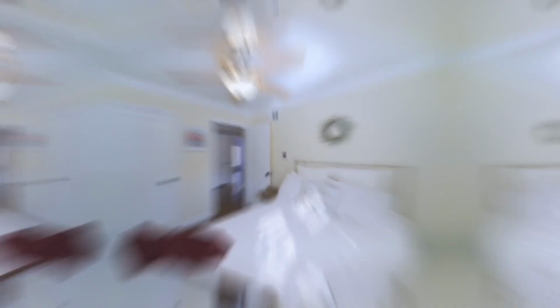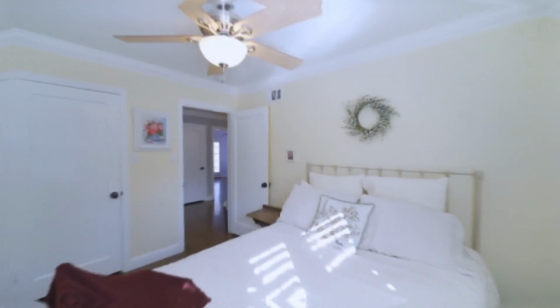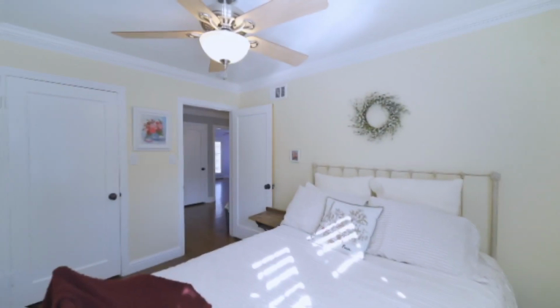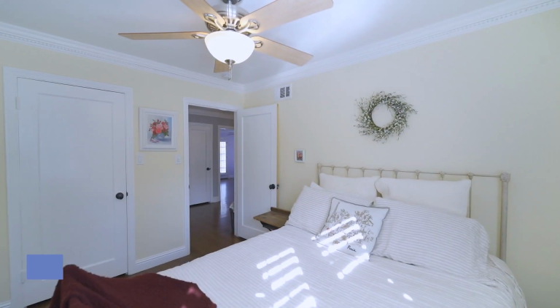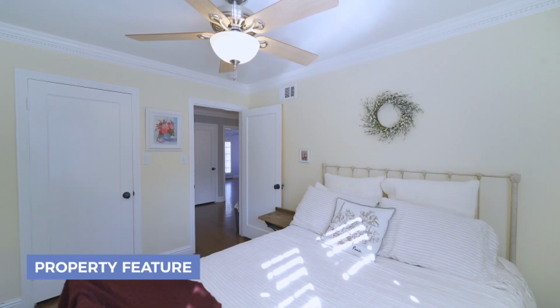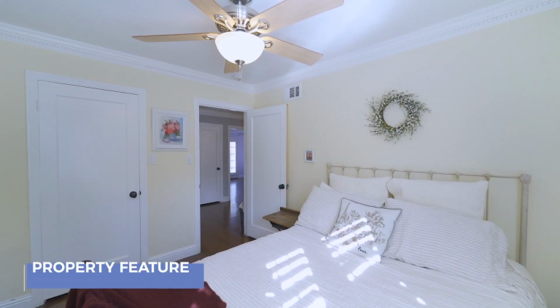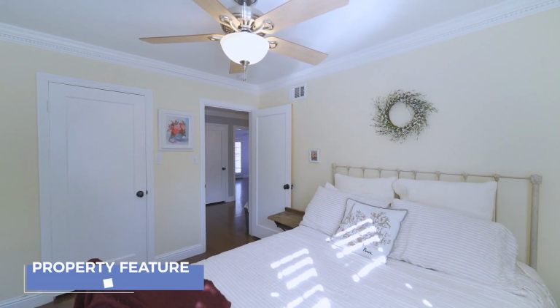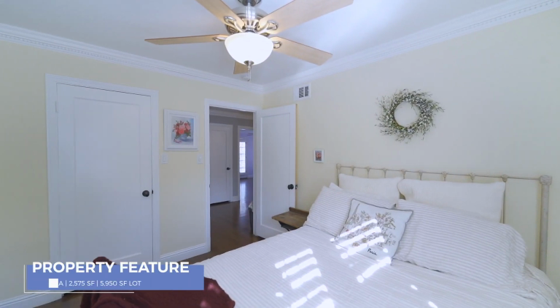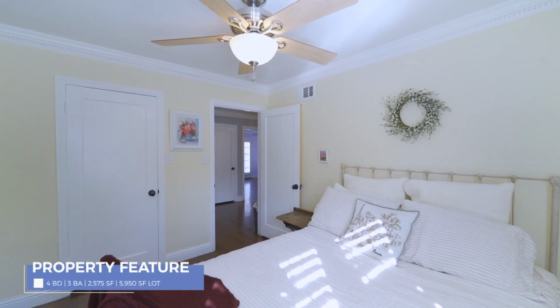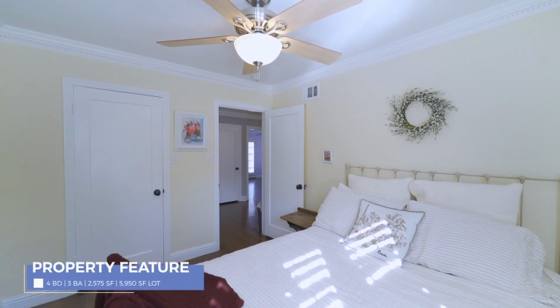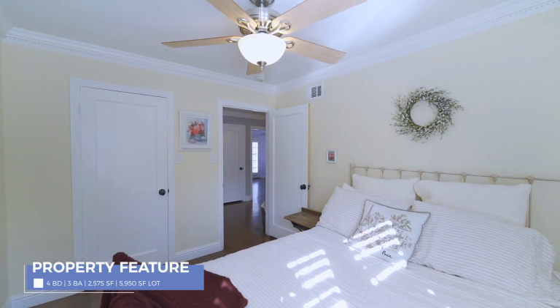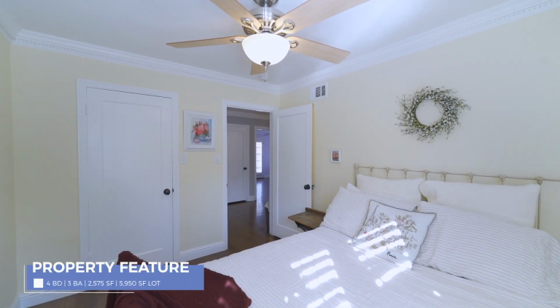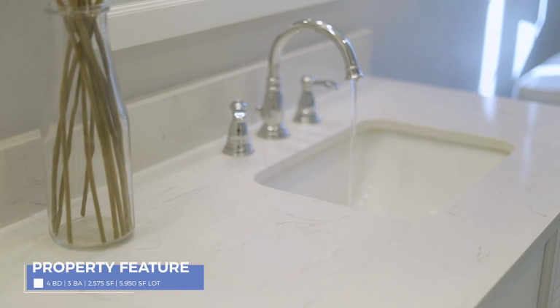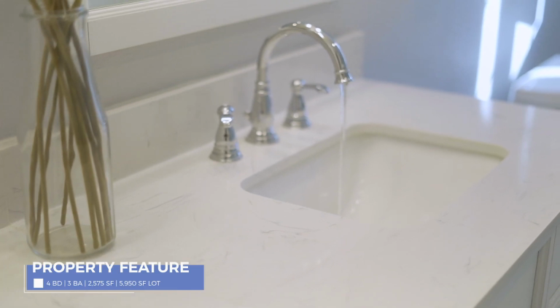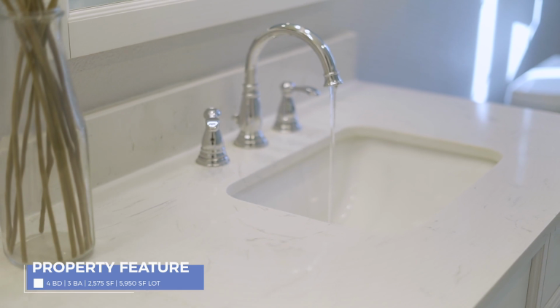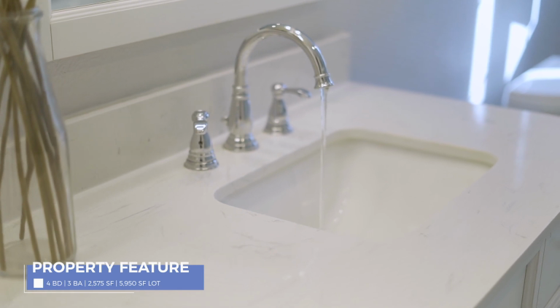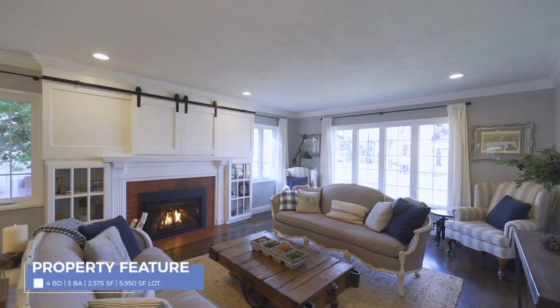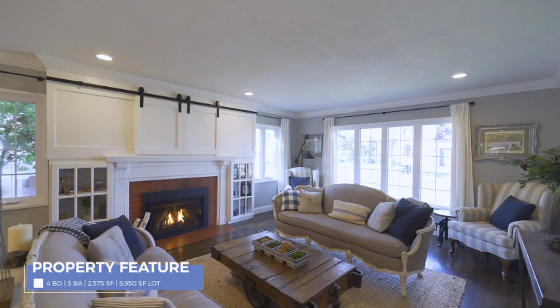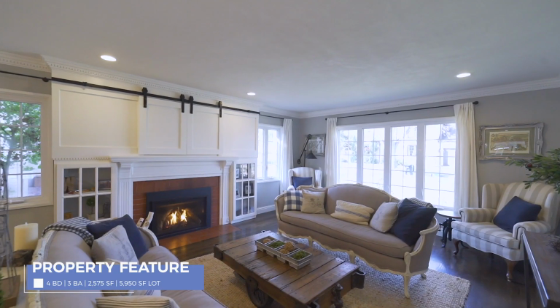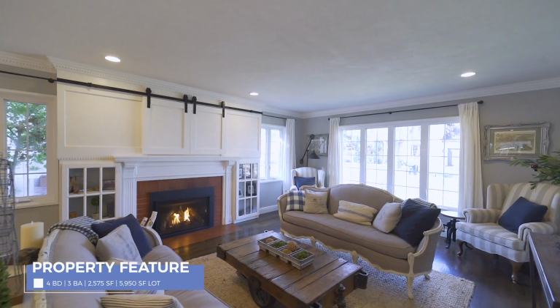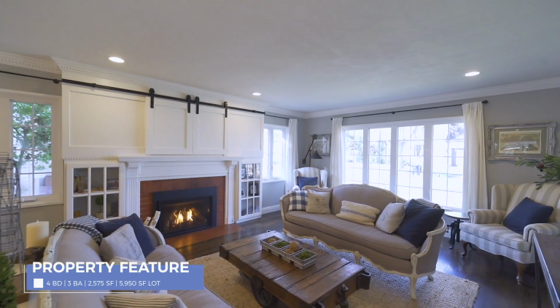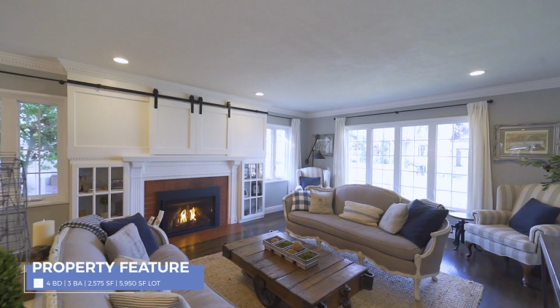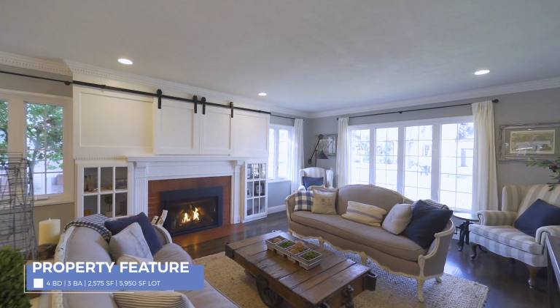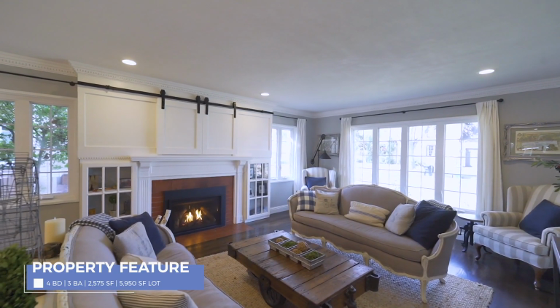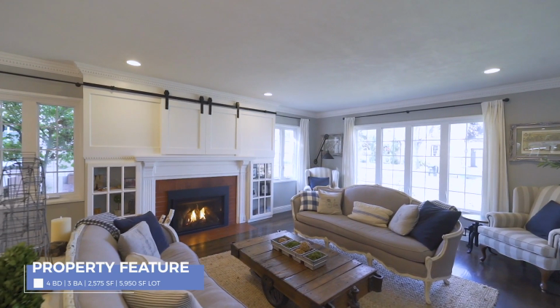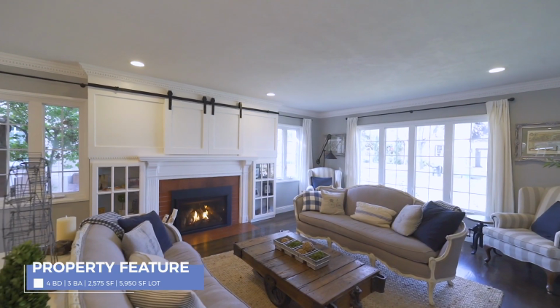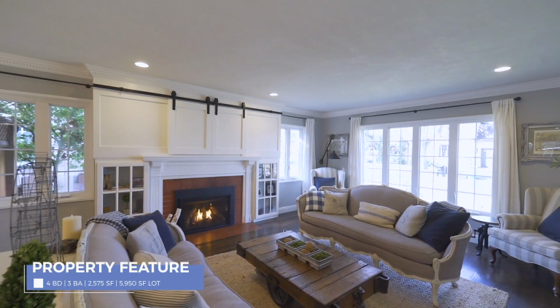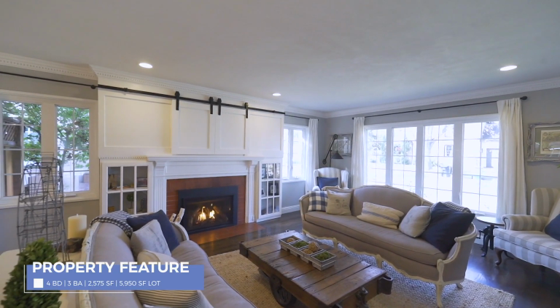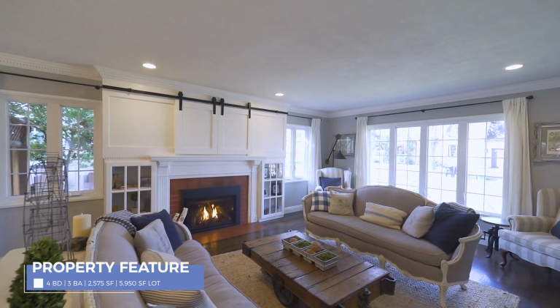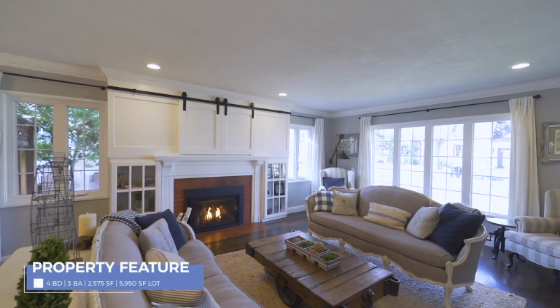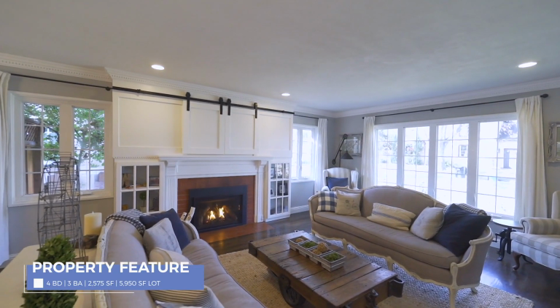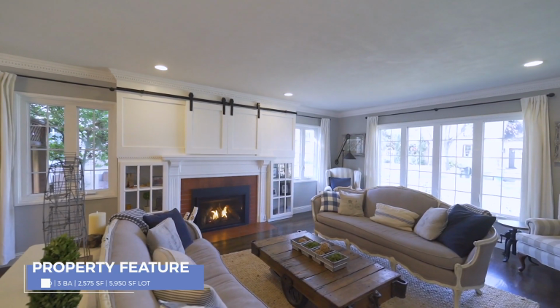This beautiful home comes with four bedrooms, three bathrooms, and 2,575 square feet of living space.